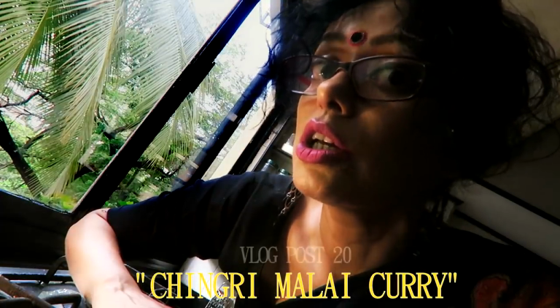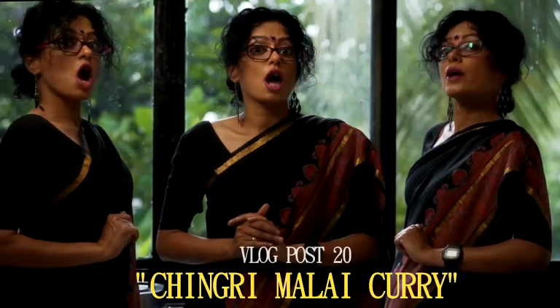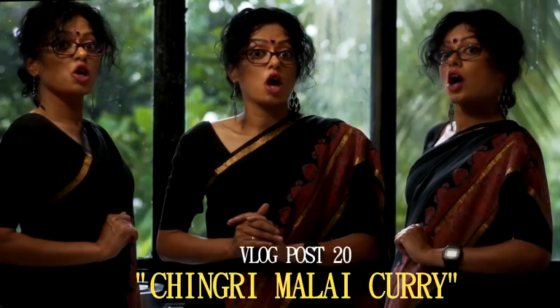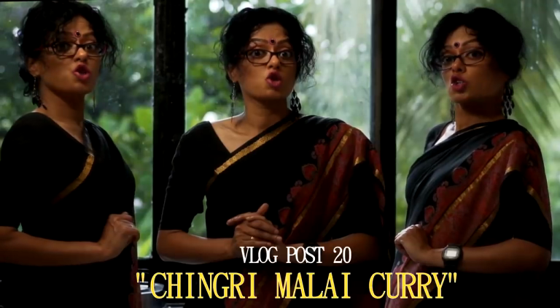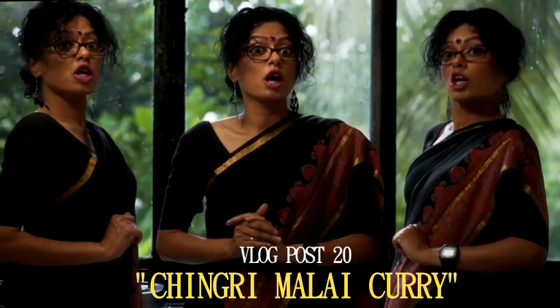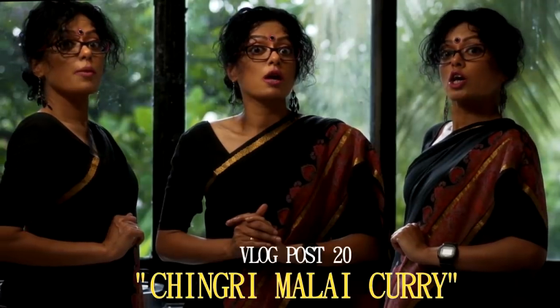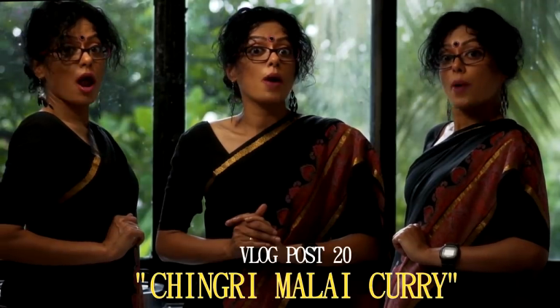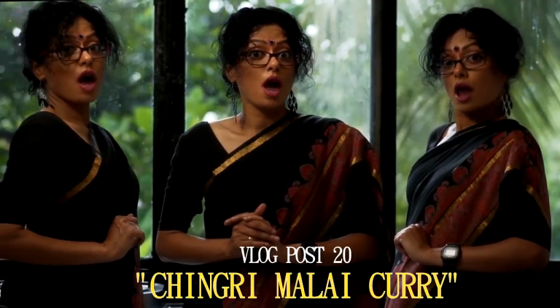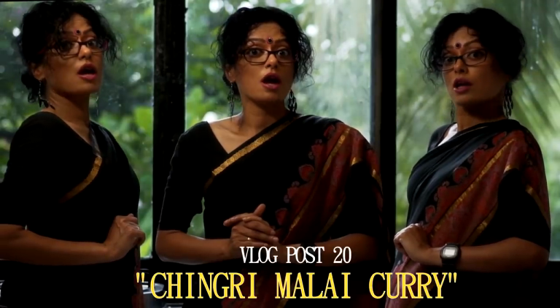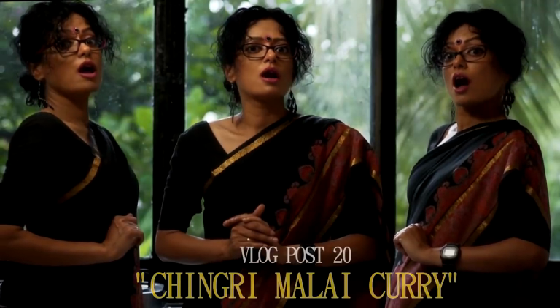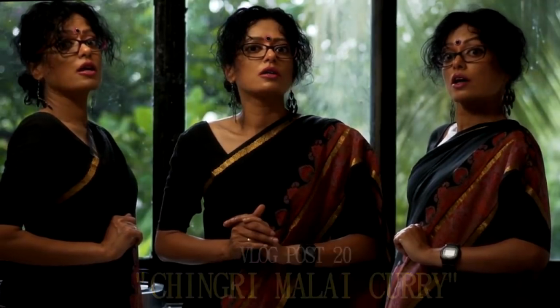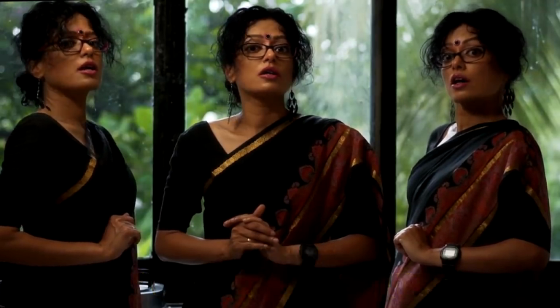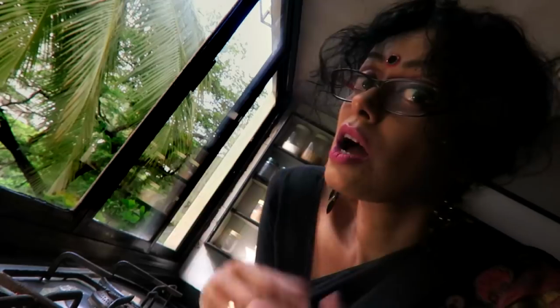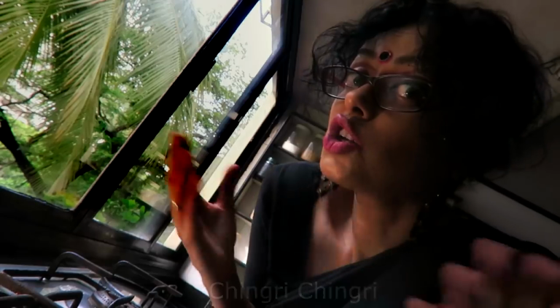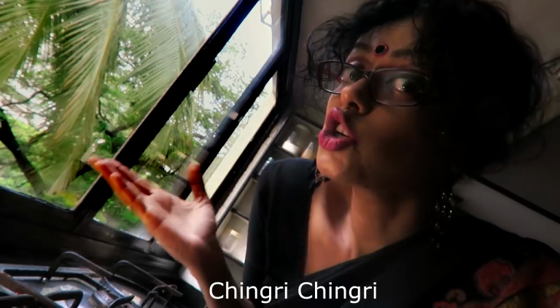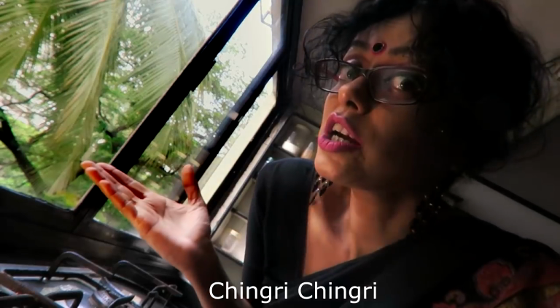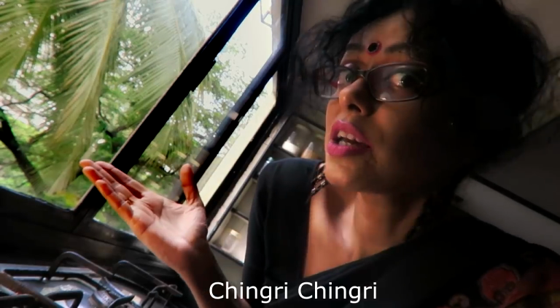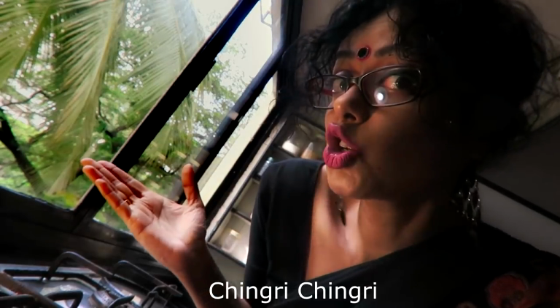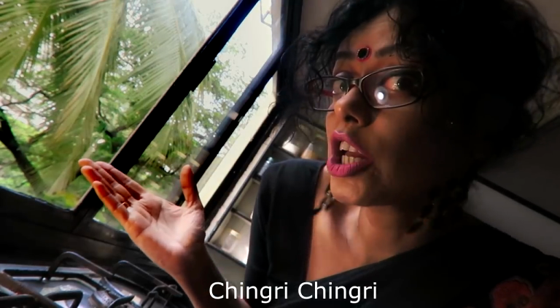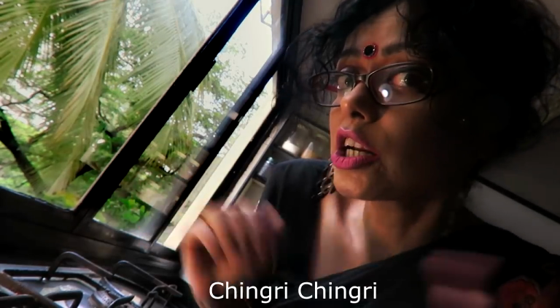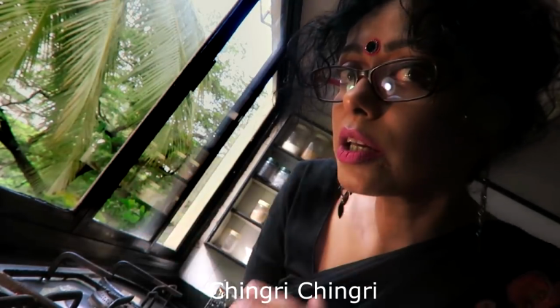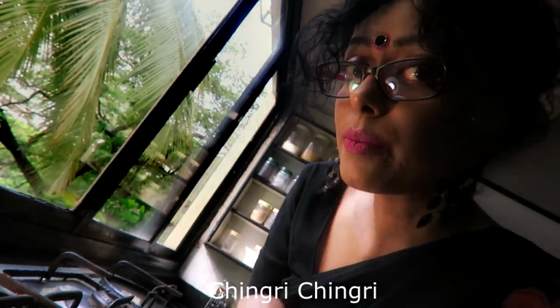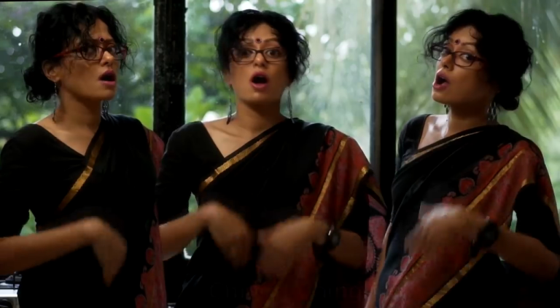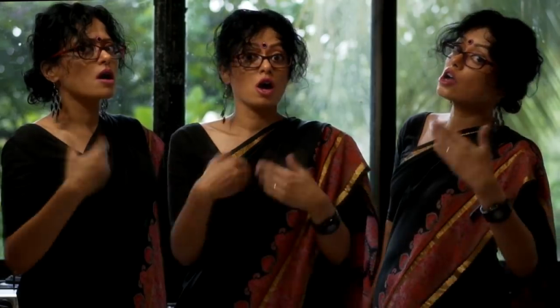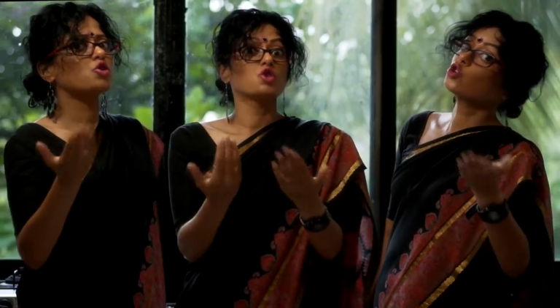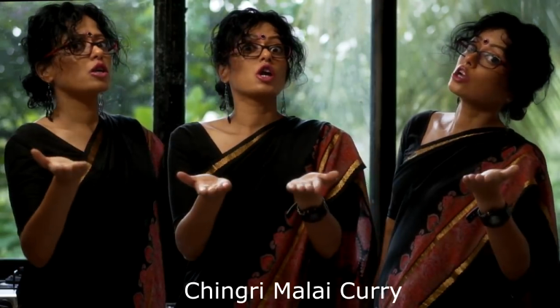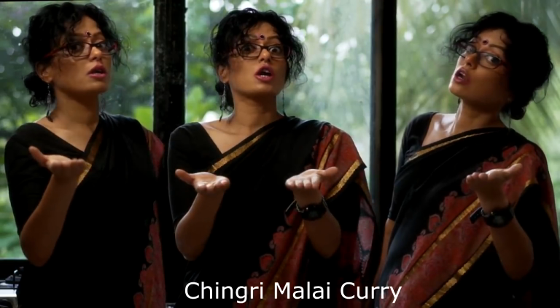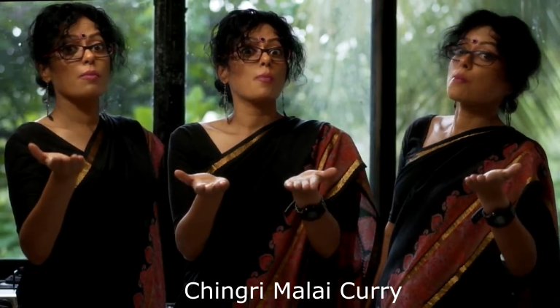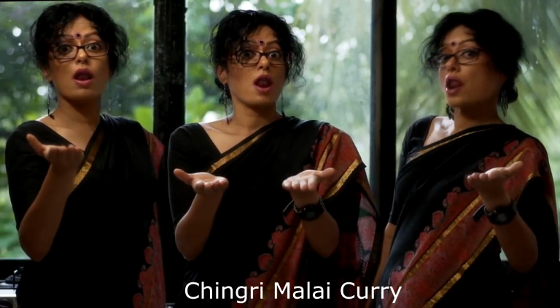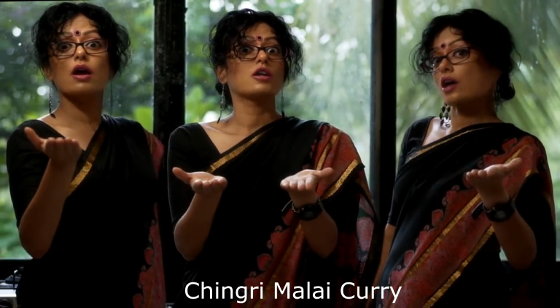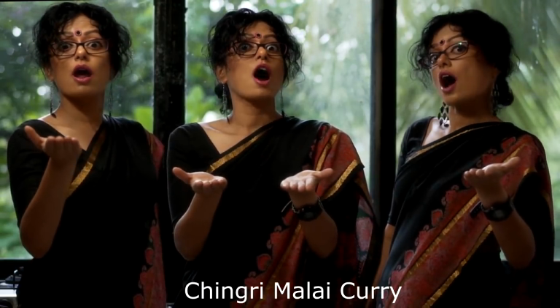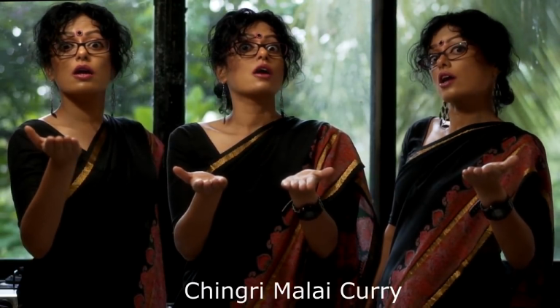And this again is from my late grandmom's collection. Chingri Chingri, Chingri Malai curry. Chingri Chingri, Chingri Malai curry.